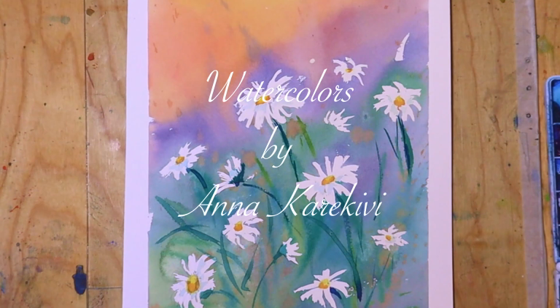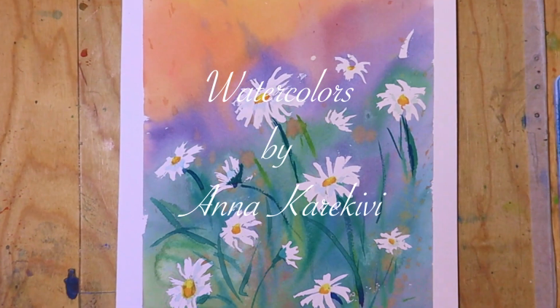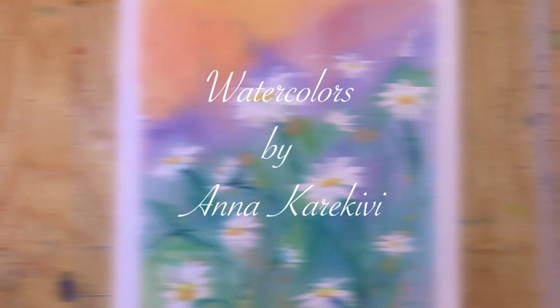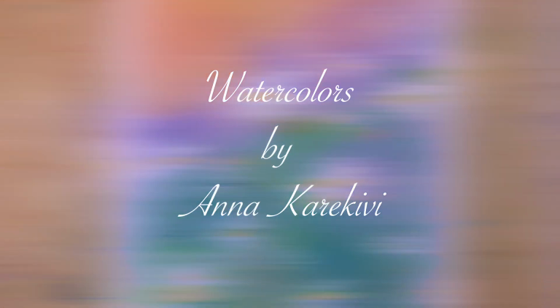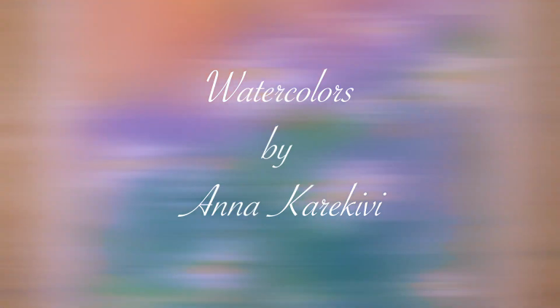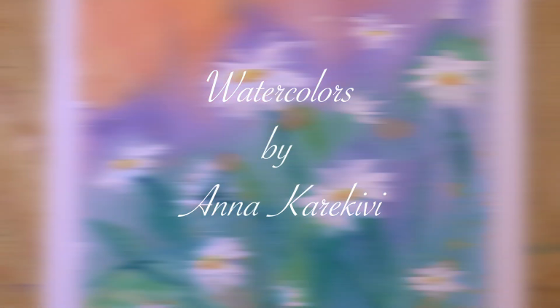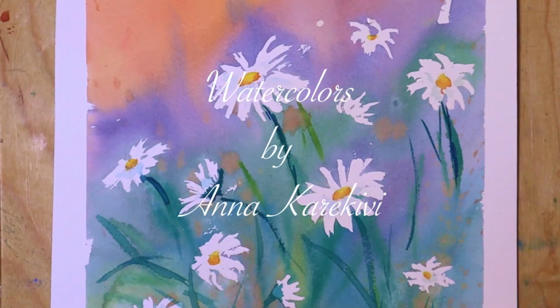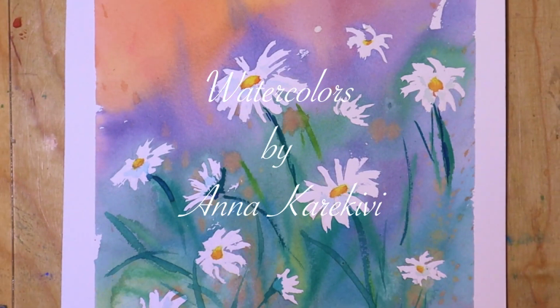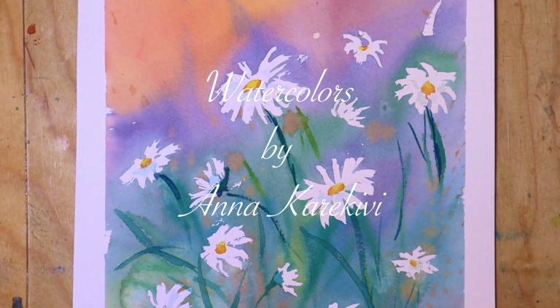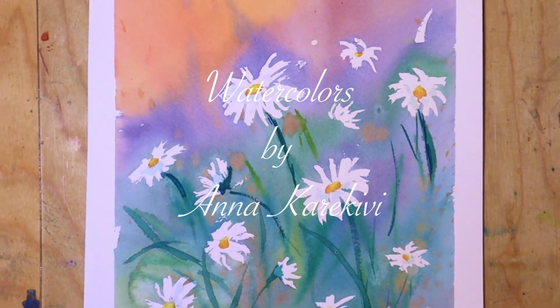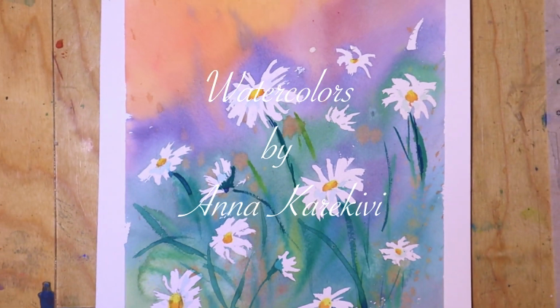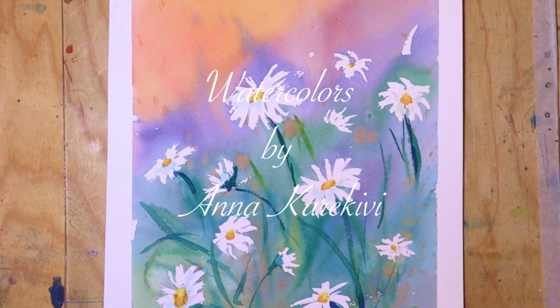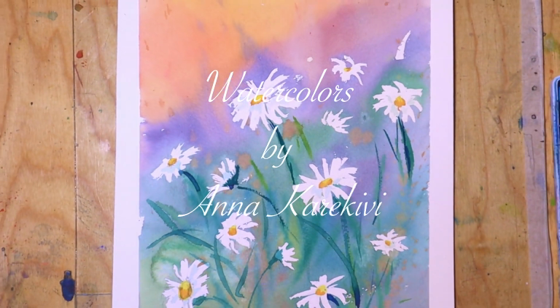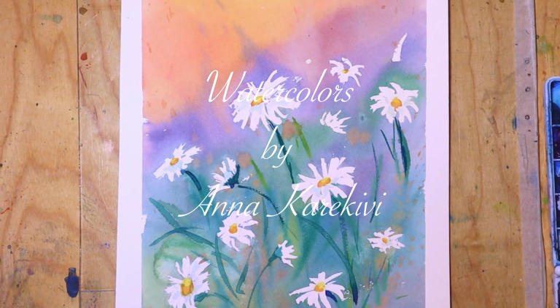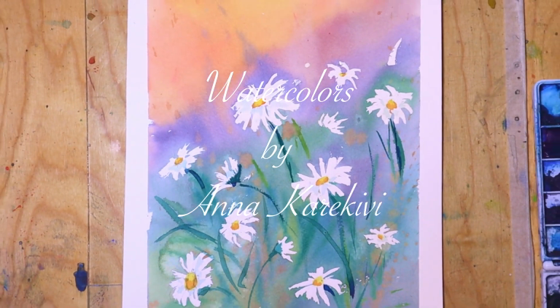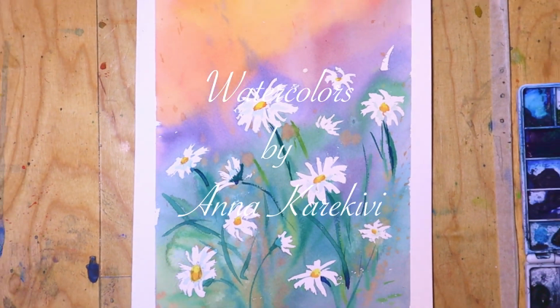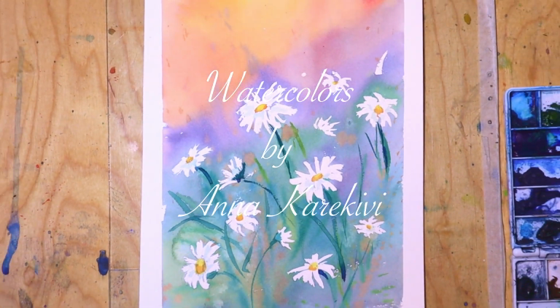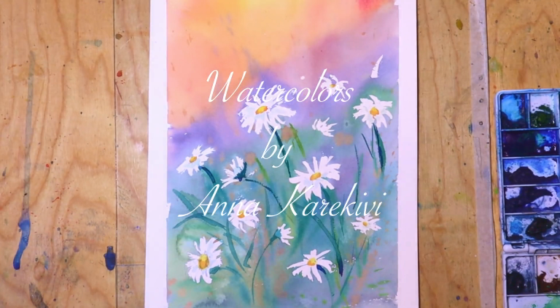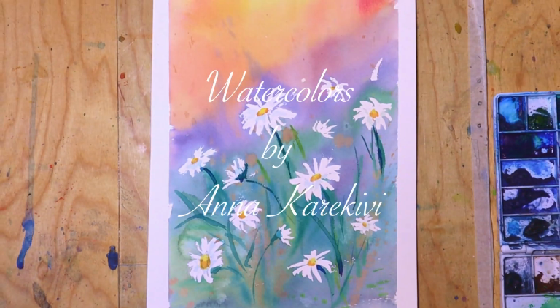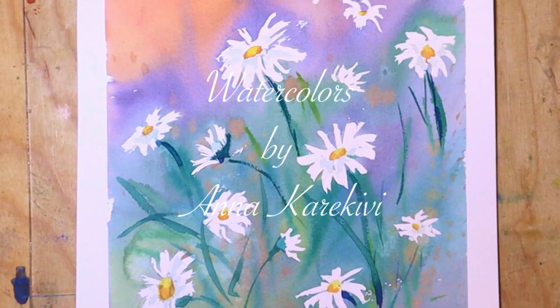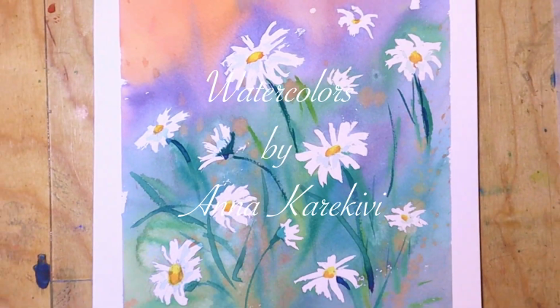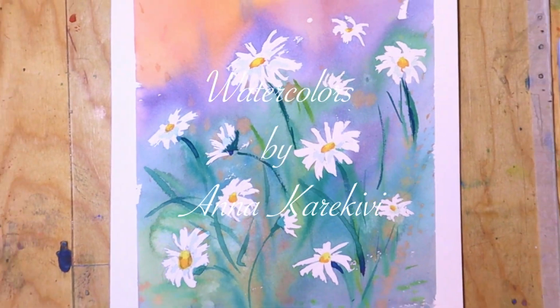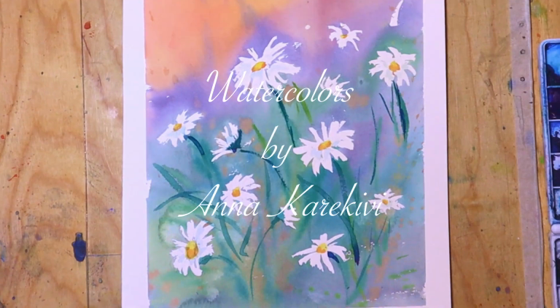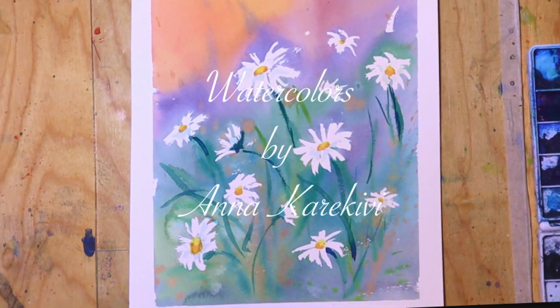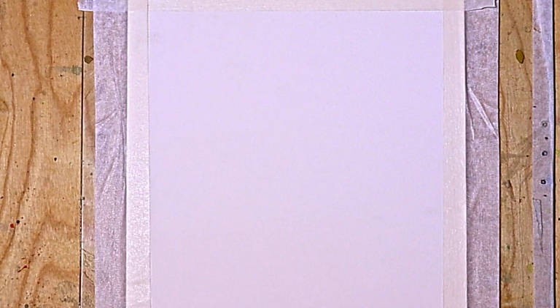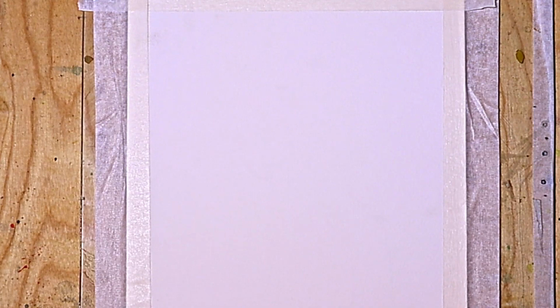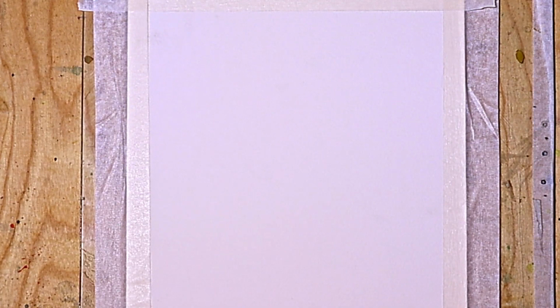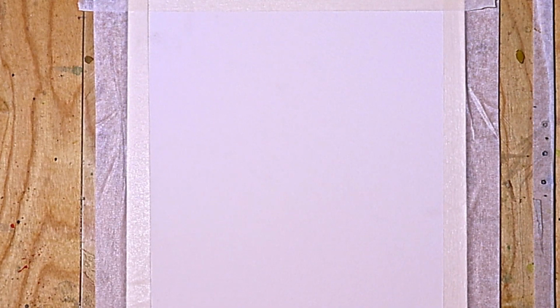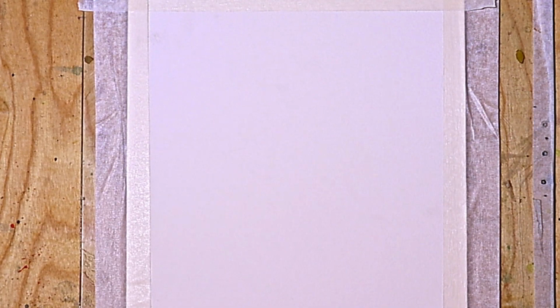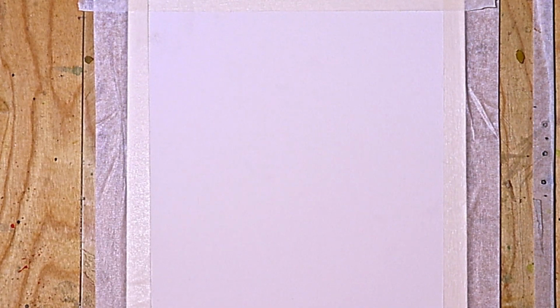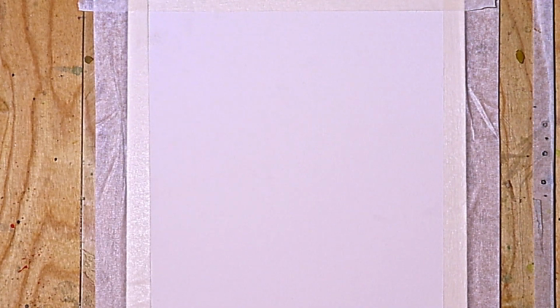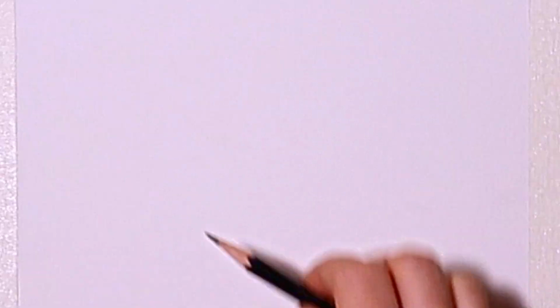Hey, welcome back to my watercolor channel. Today I paint some daisies, which is a very fast and easy painting.